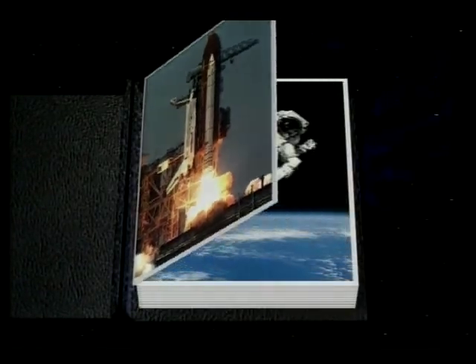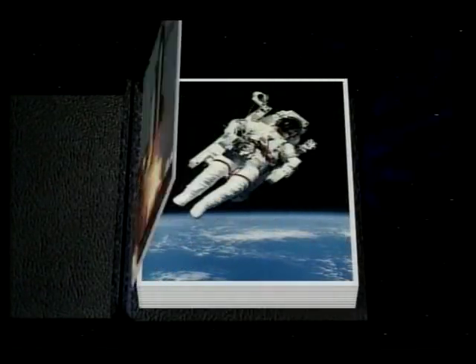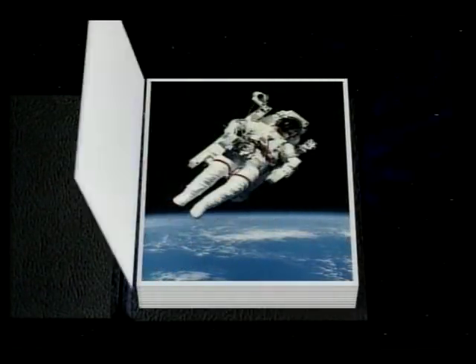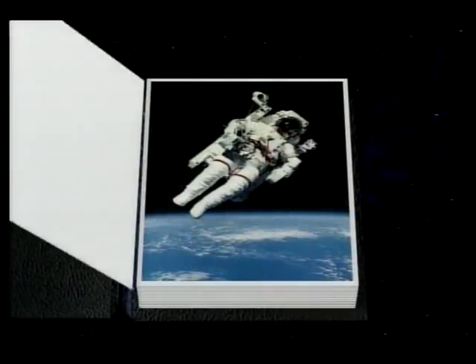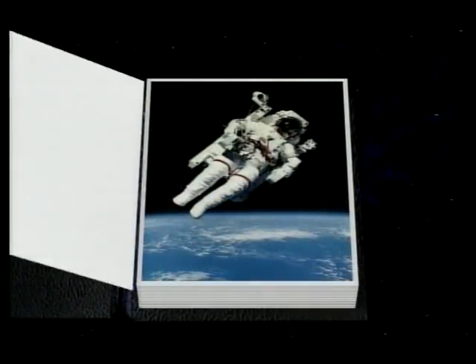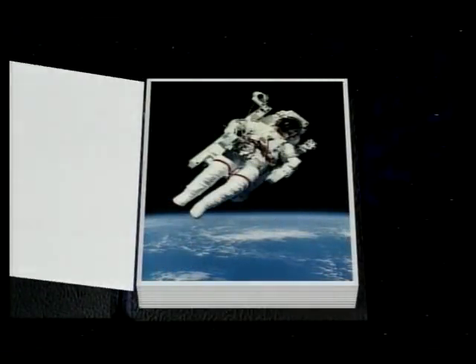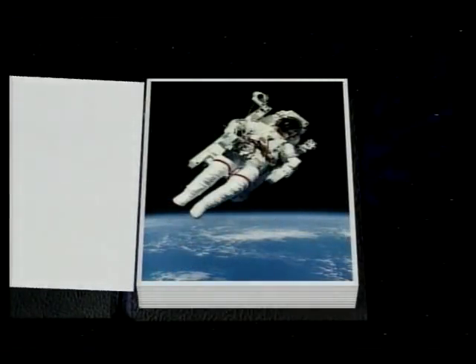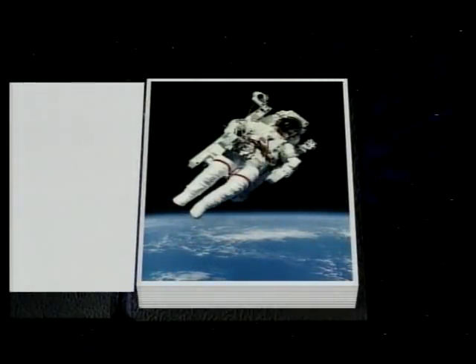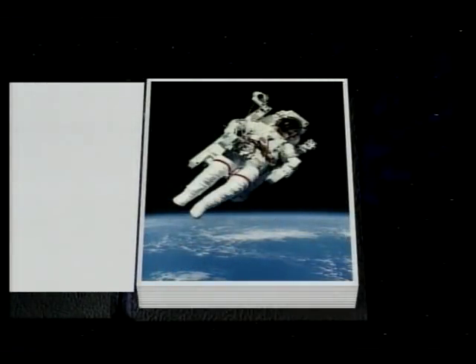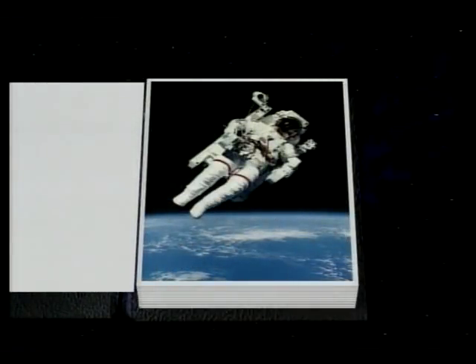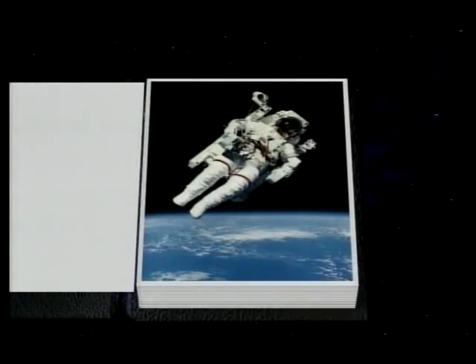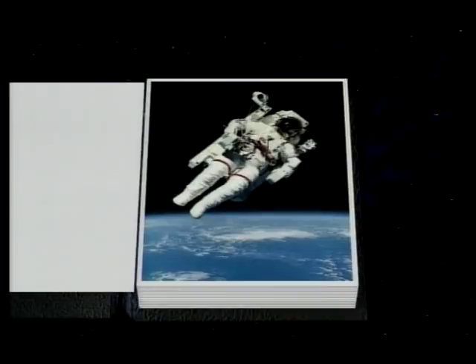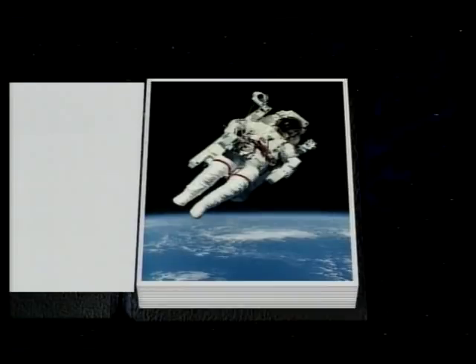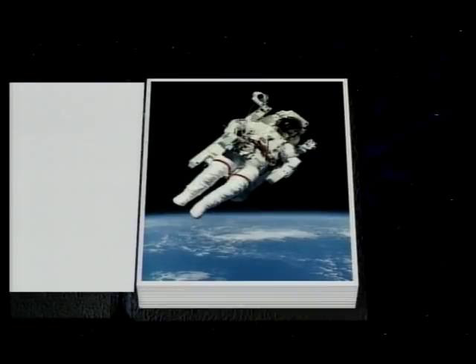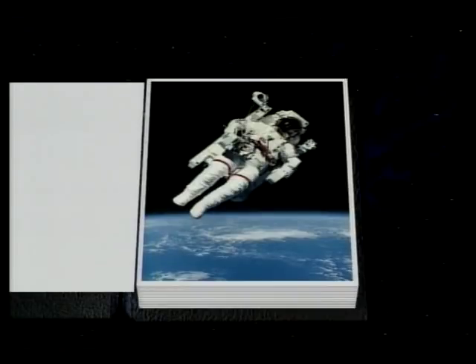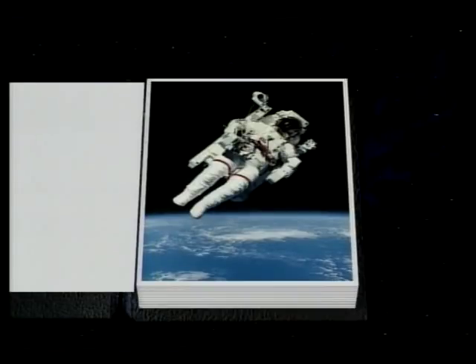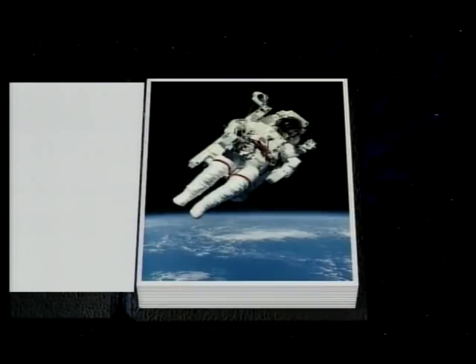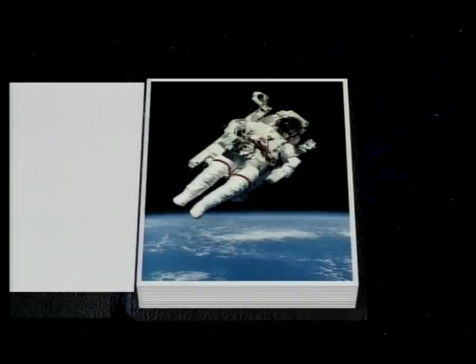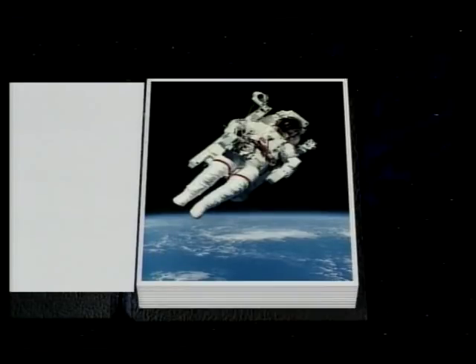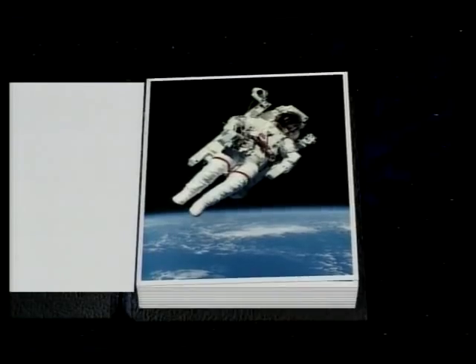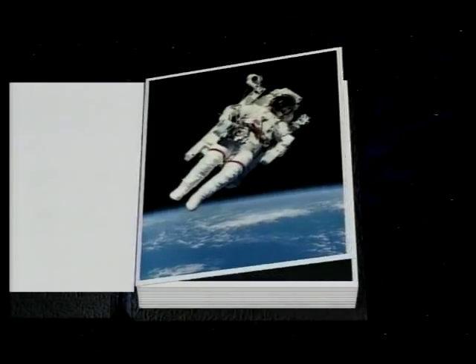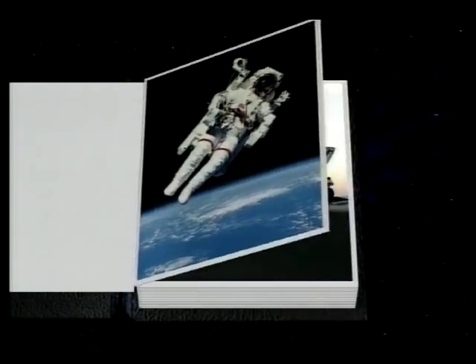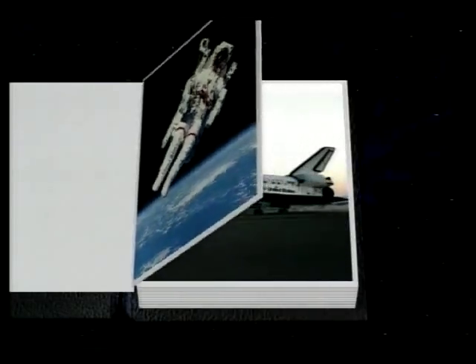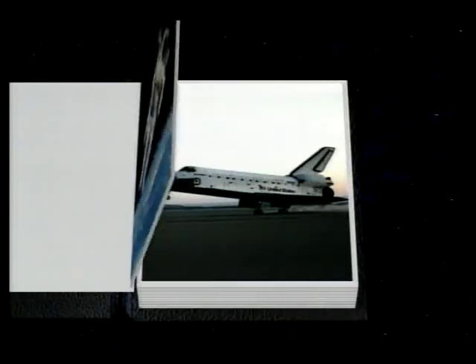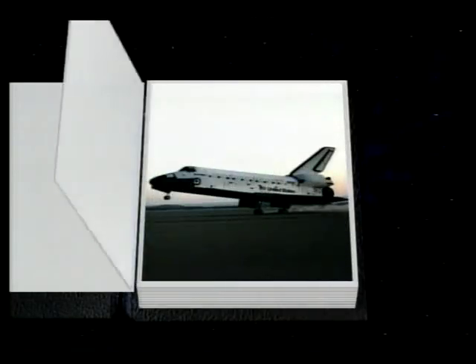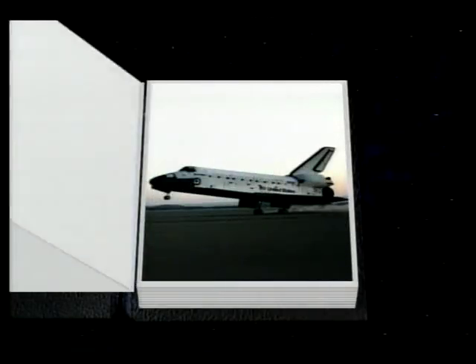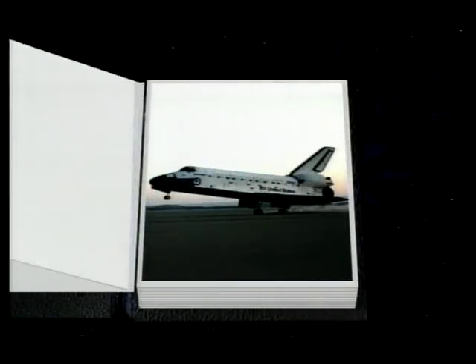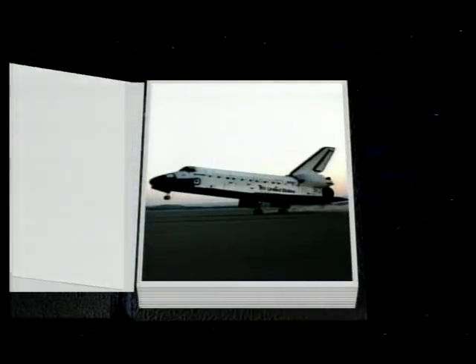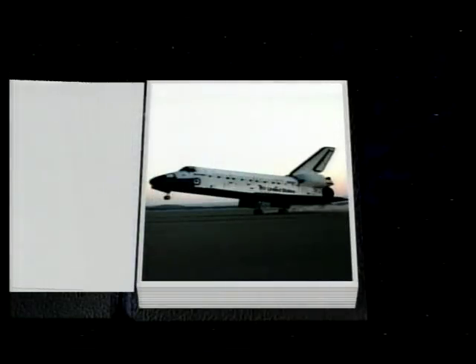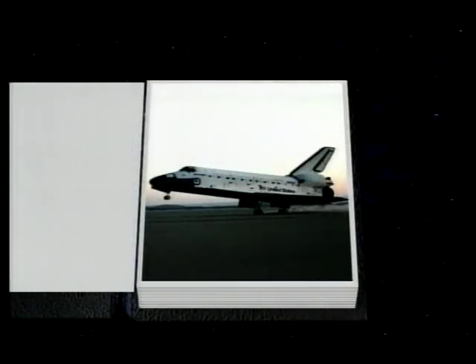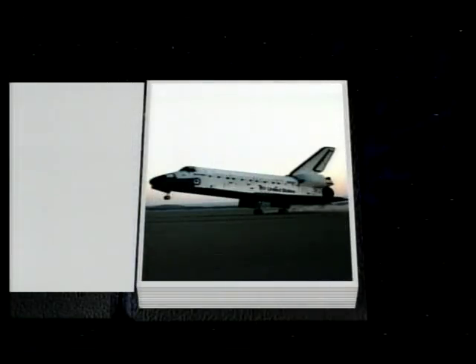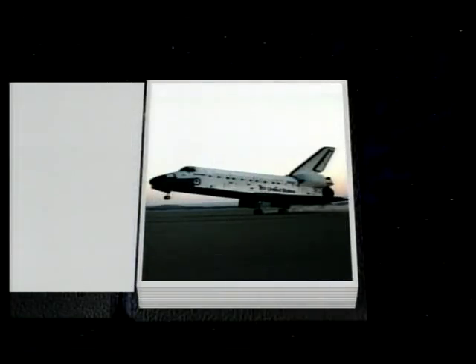It looks like Florida — it is Florida. Main gear touchdown.